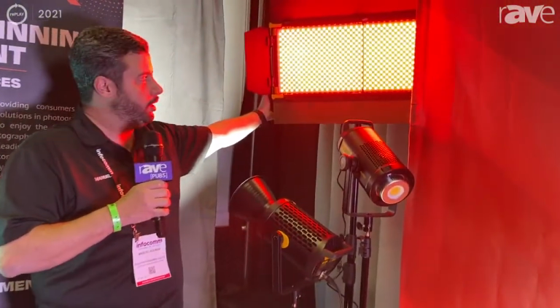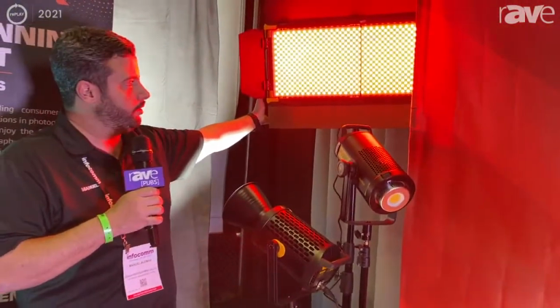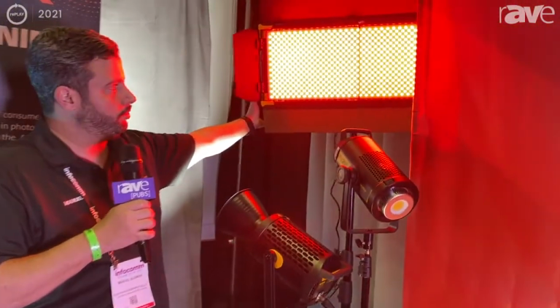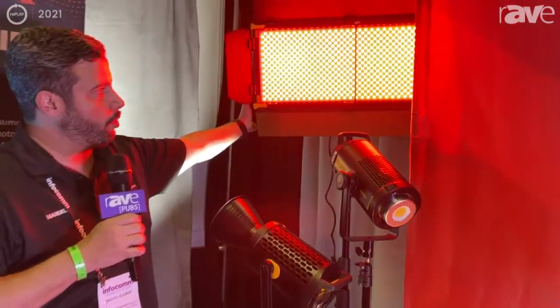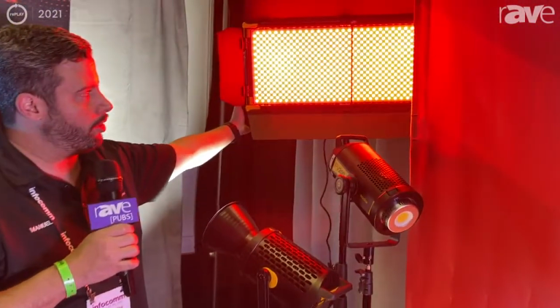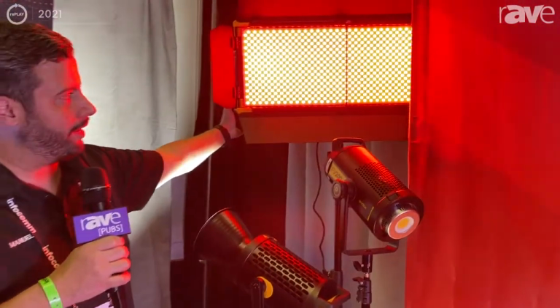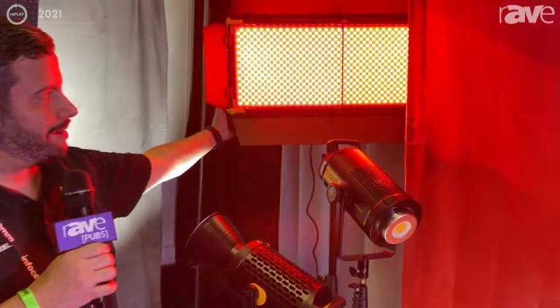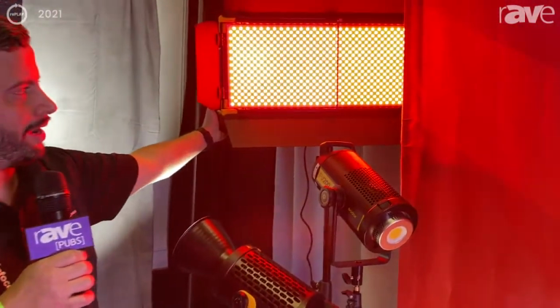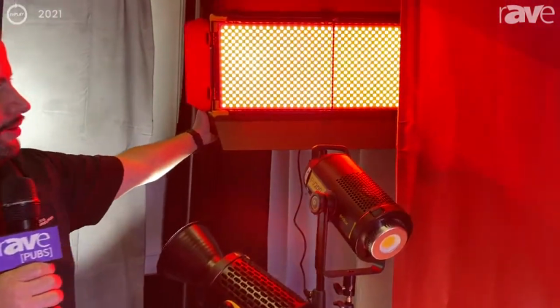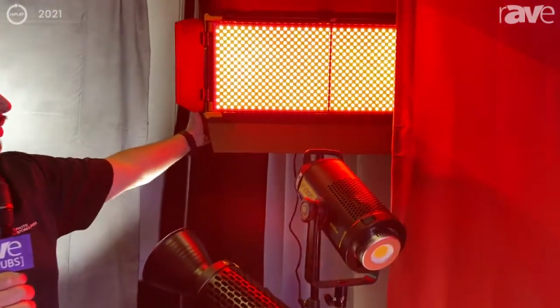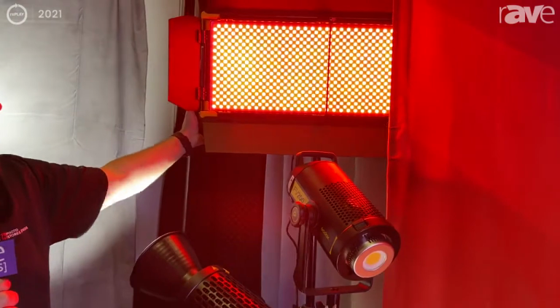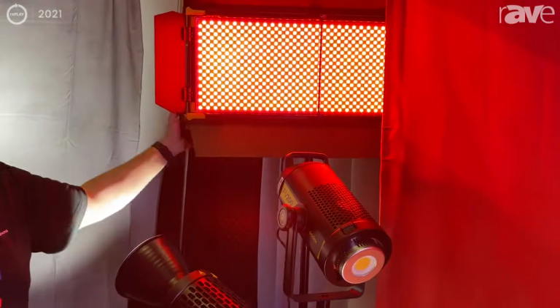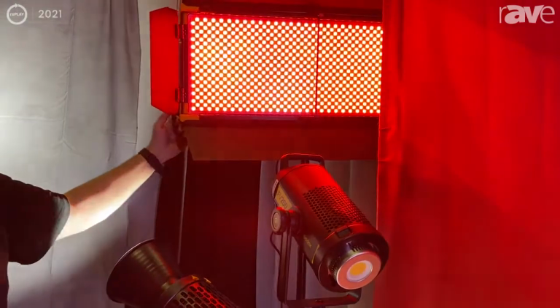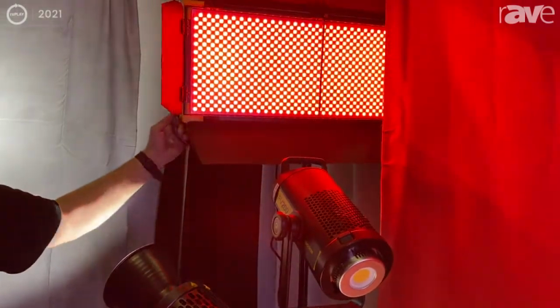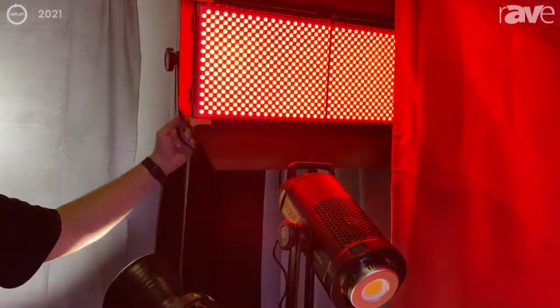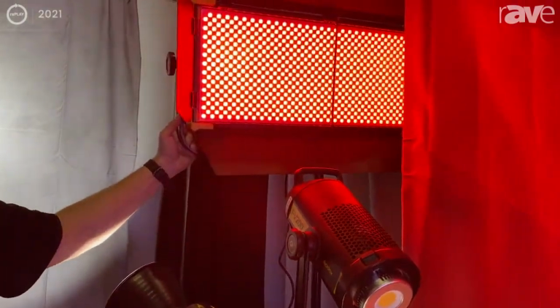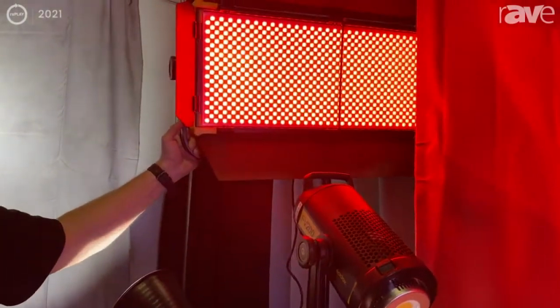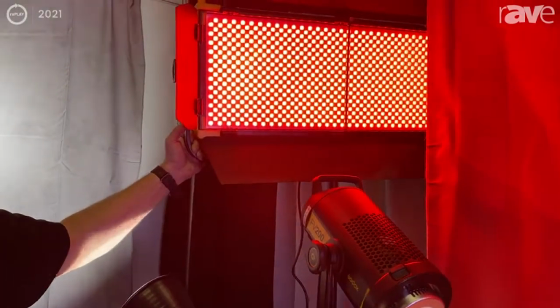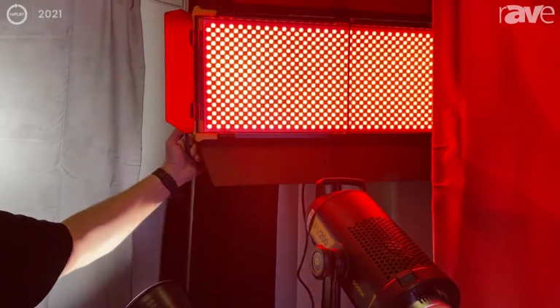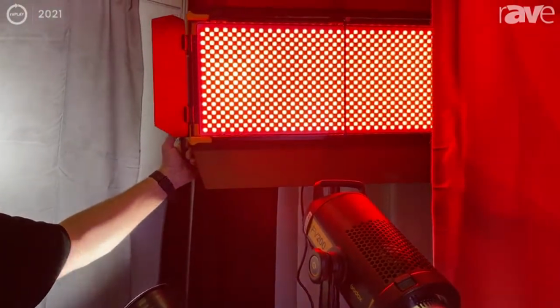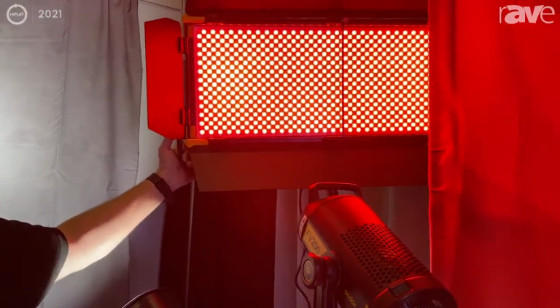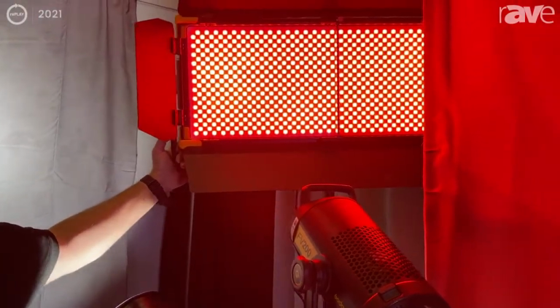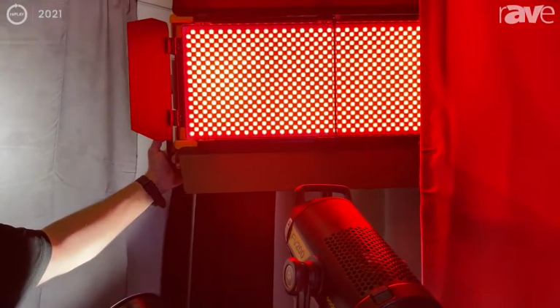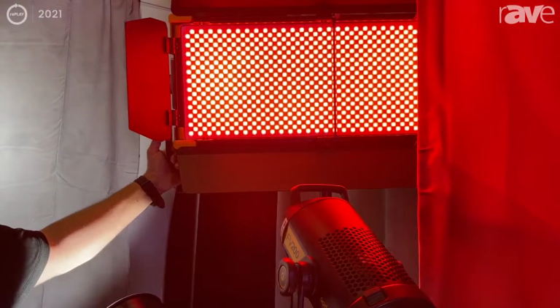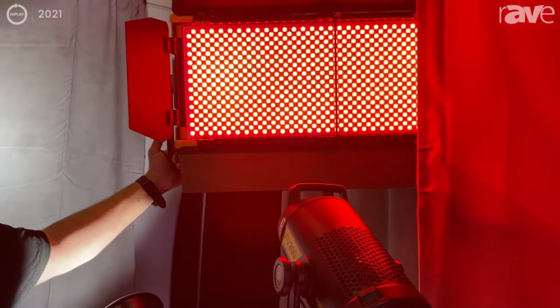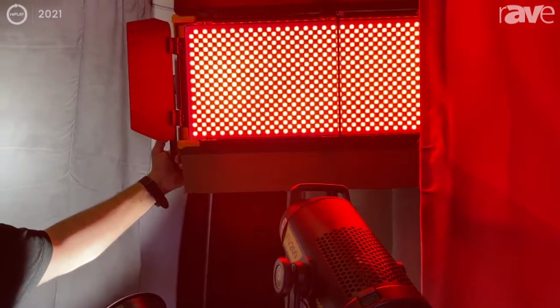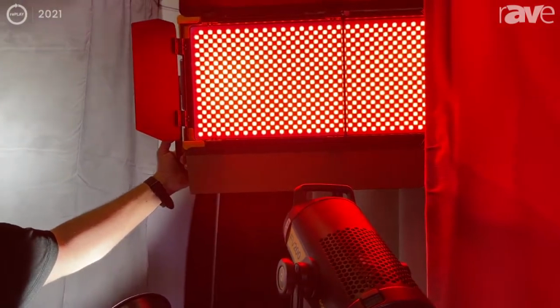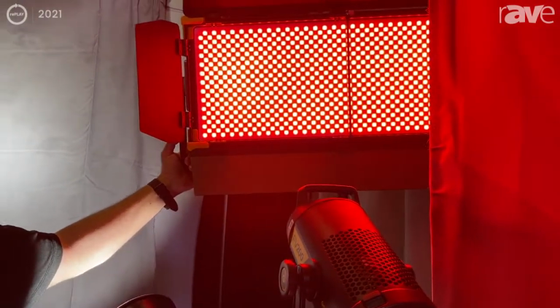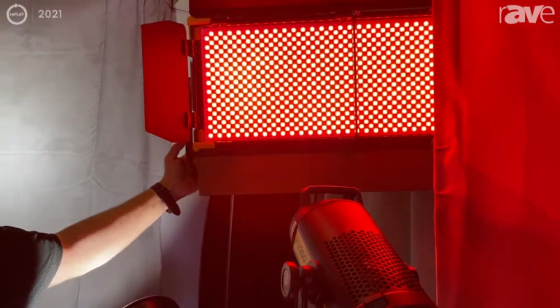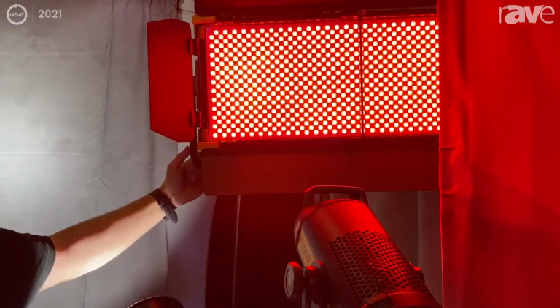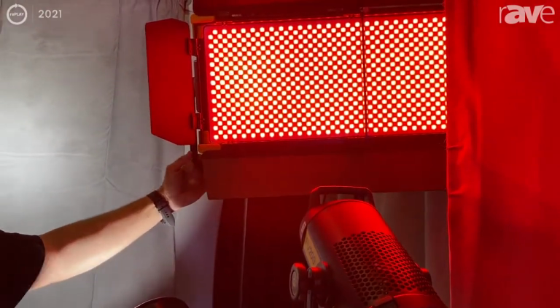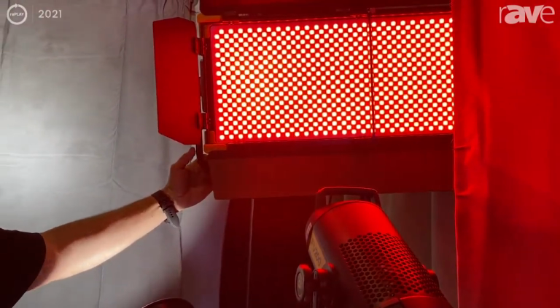This is one of the light panels. This is a two-foot light panel that is RGB. You can see it's red.